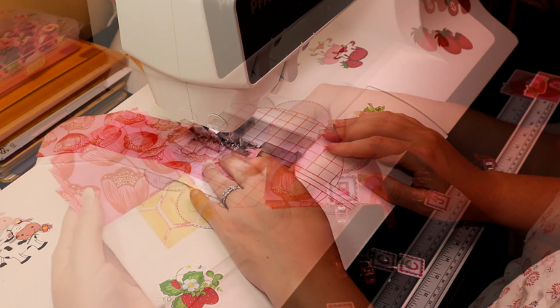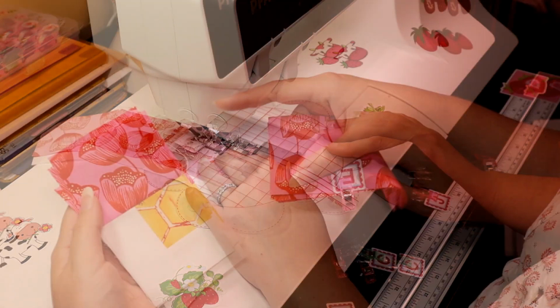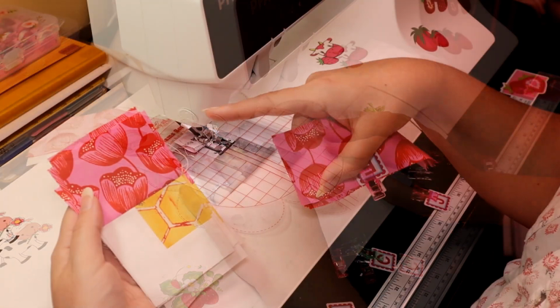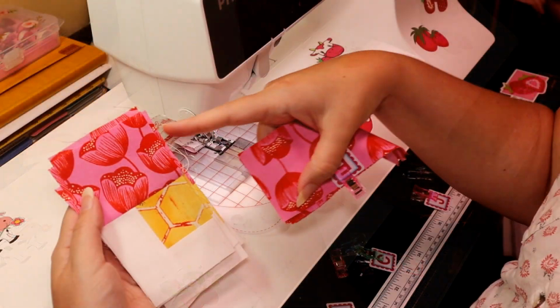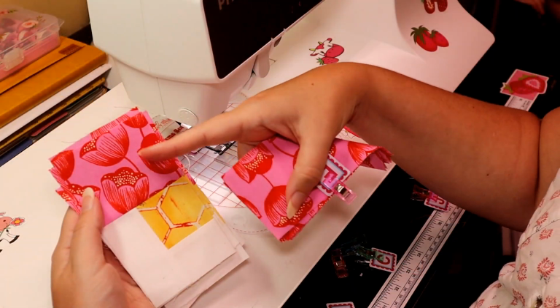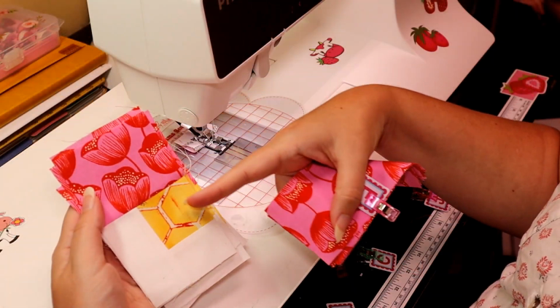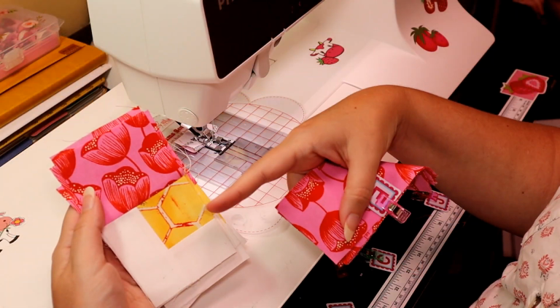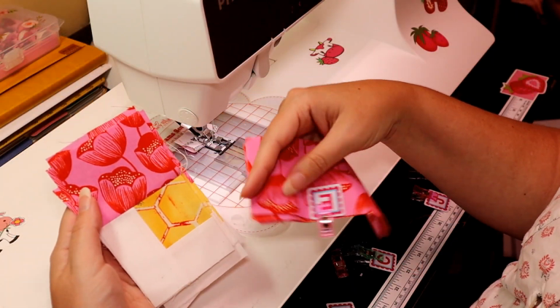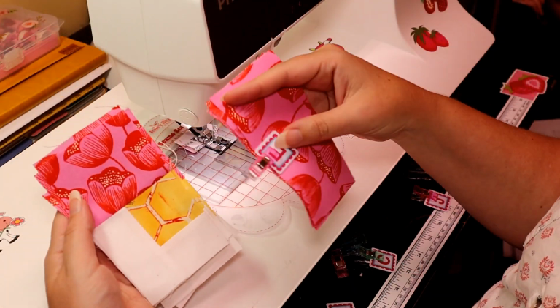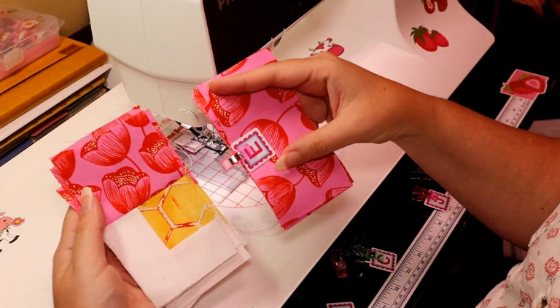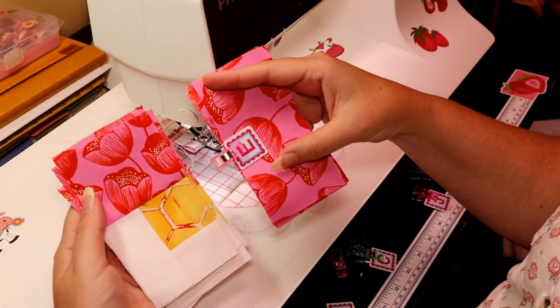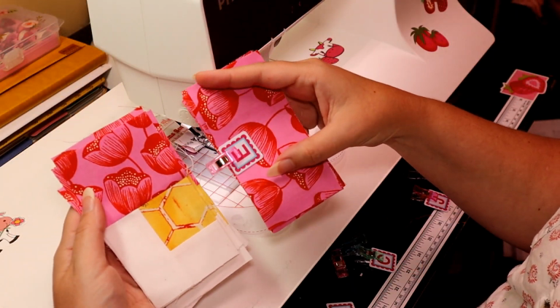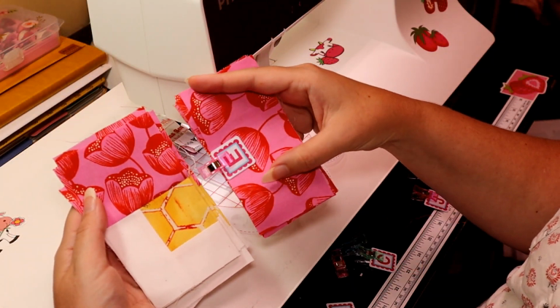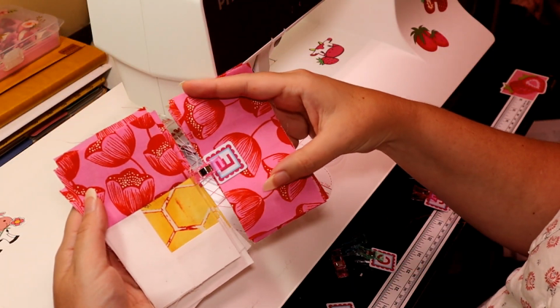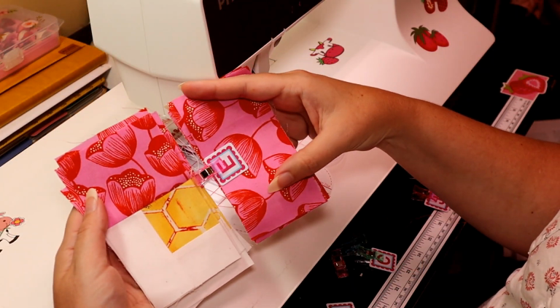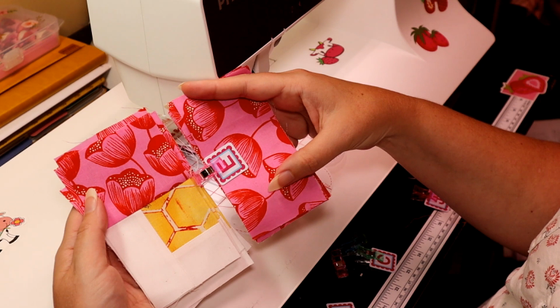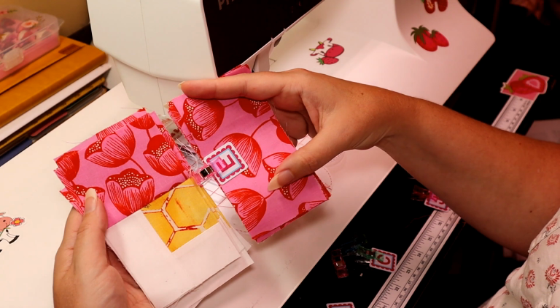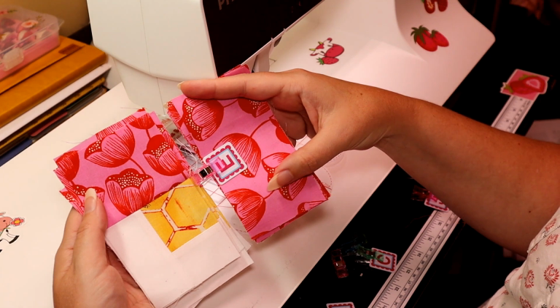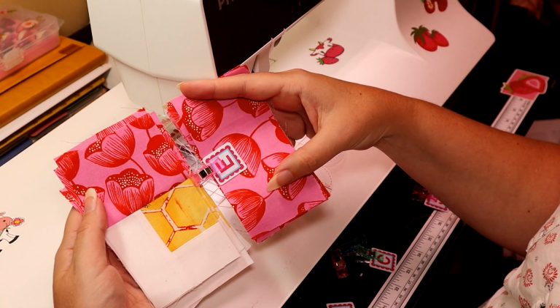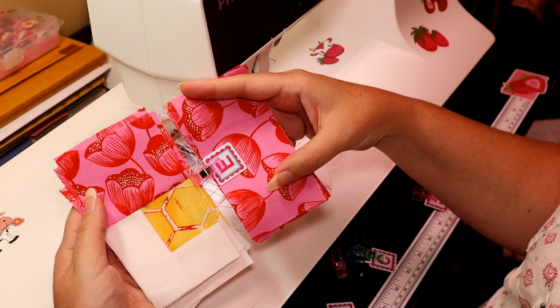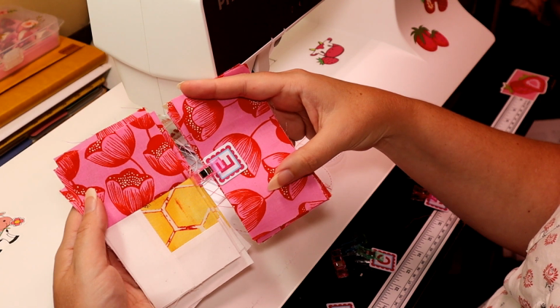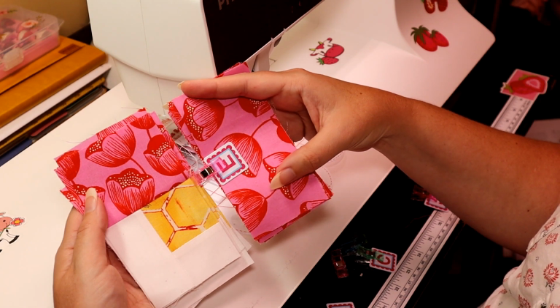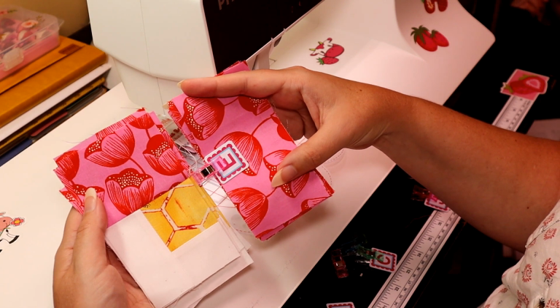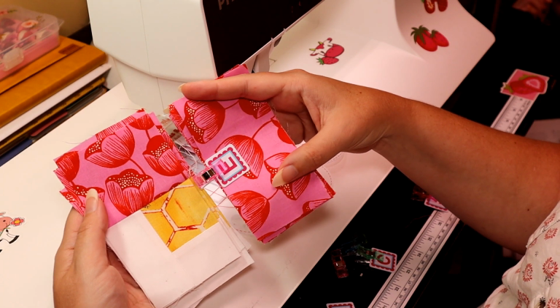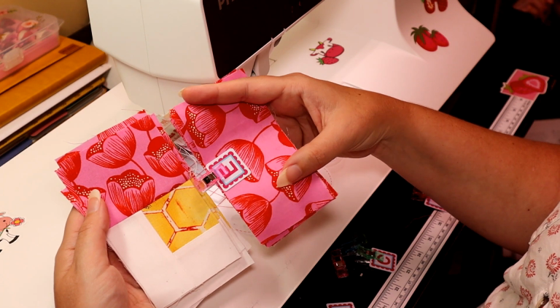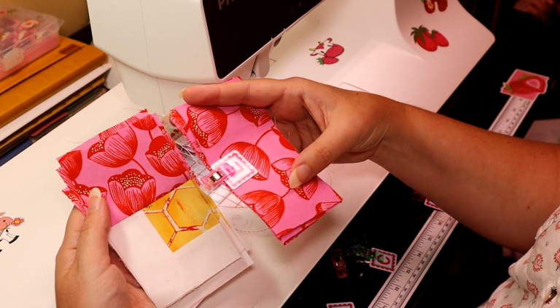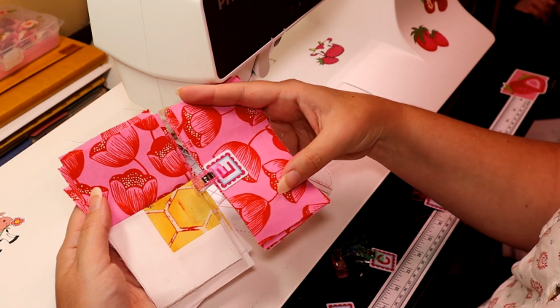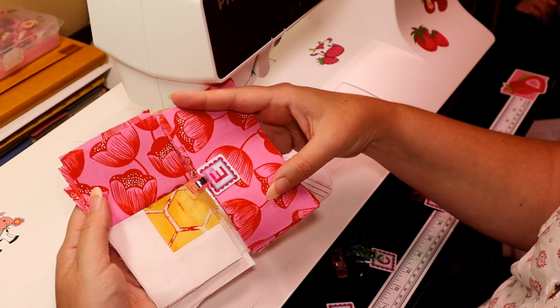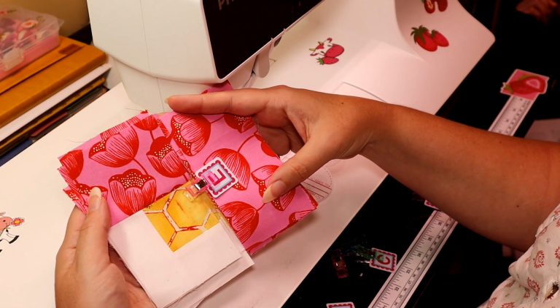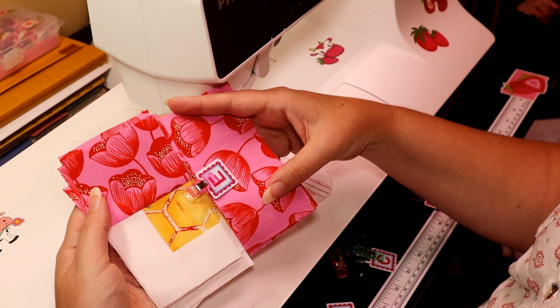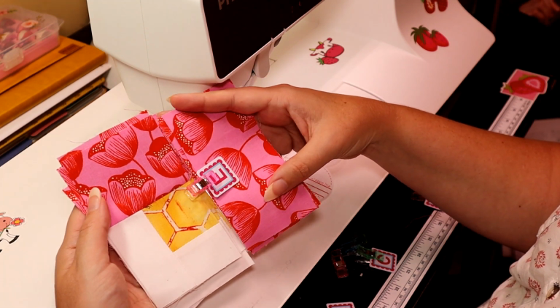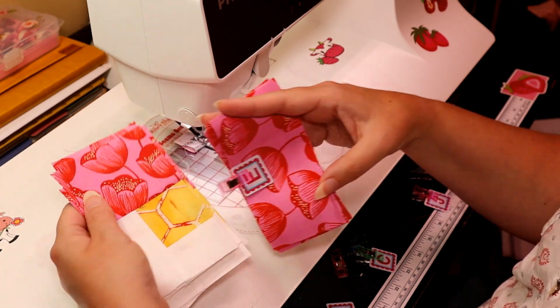Now we have these unit pieces and we are going to be attaching piece E to the side like this.